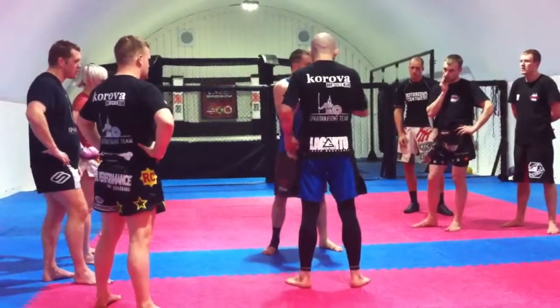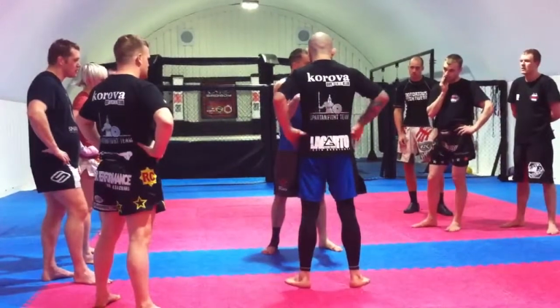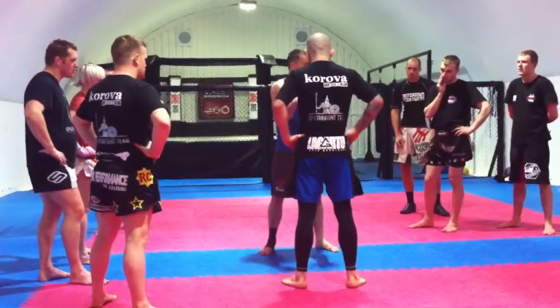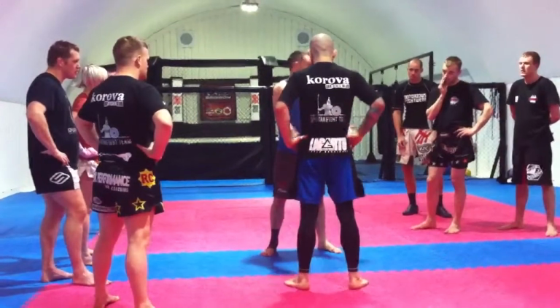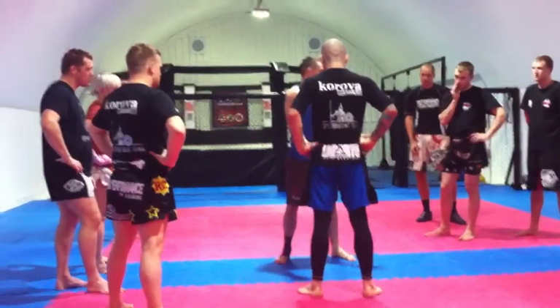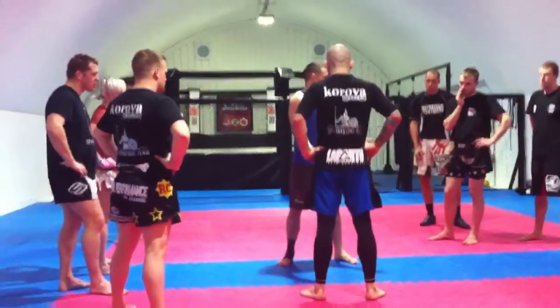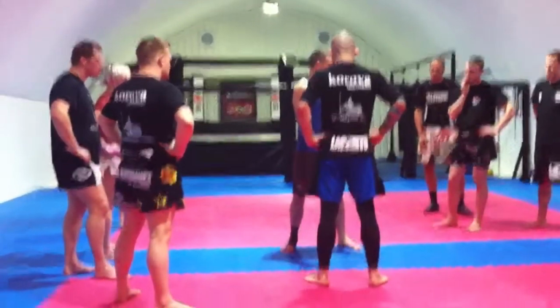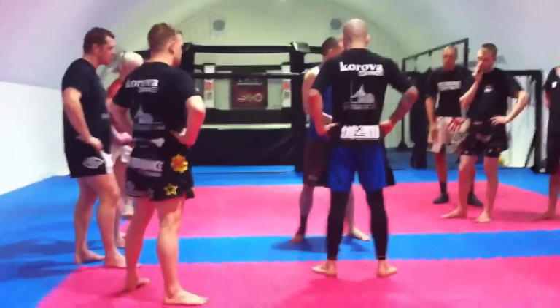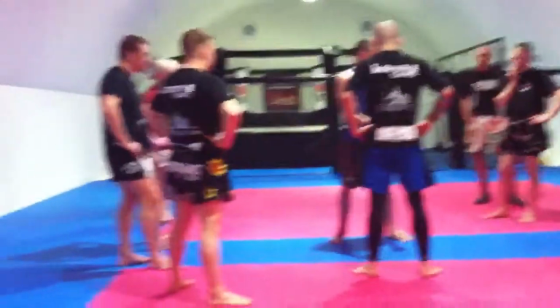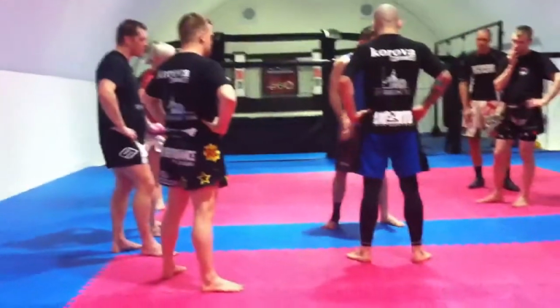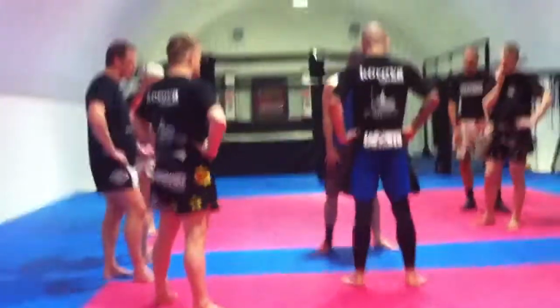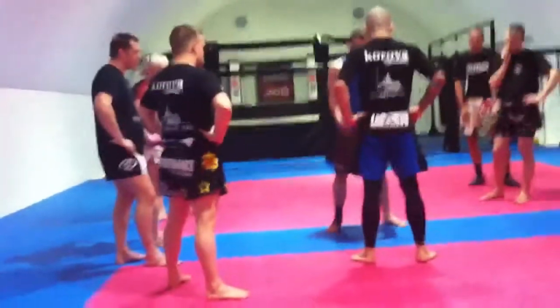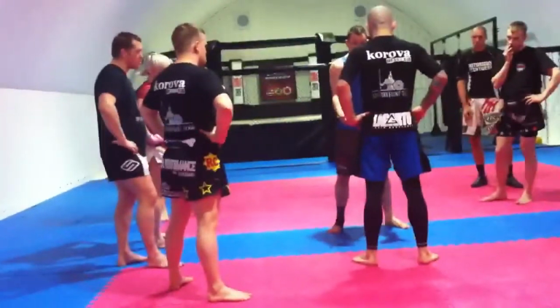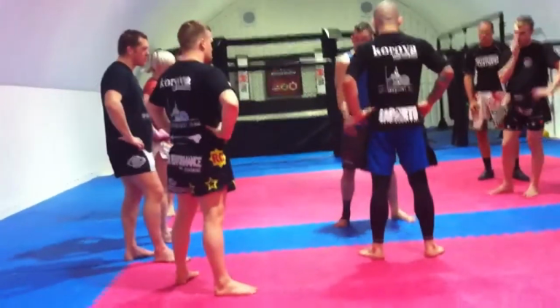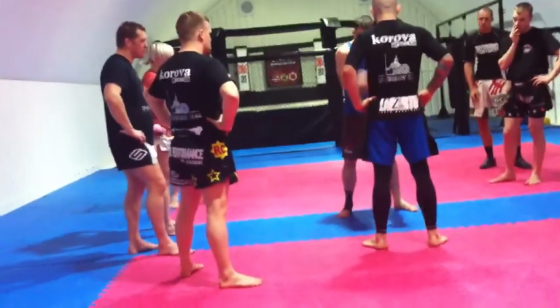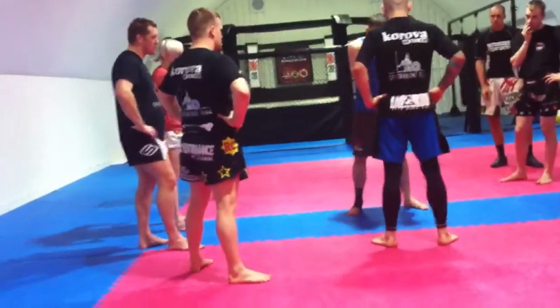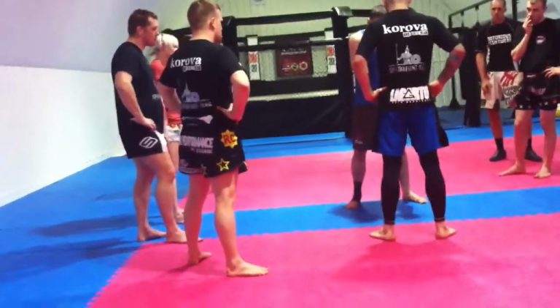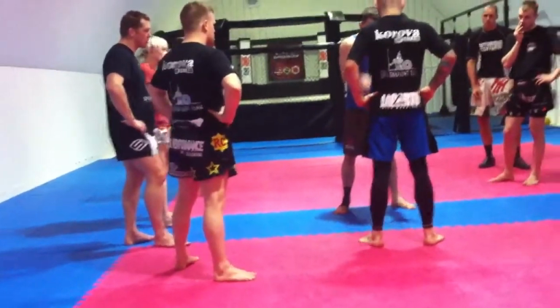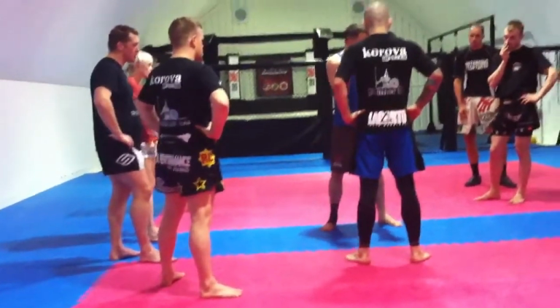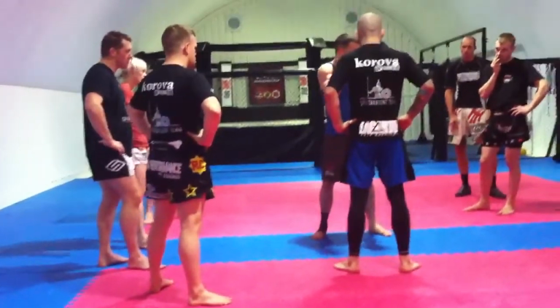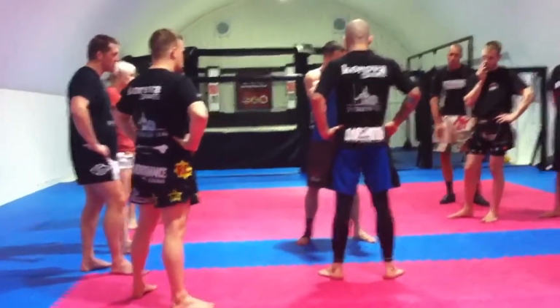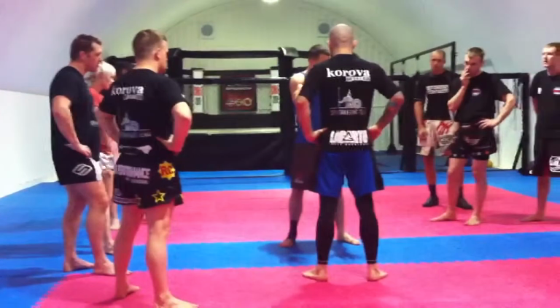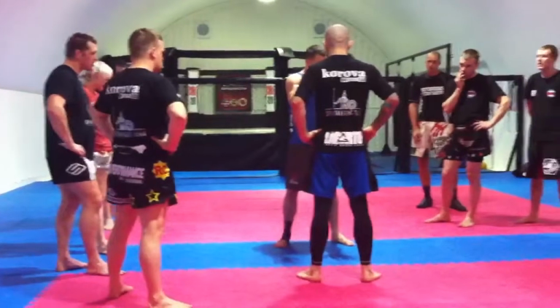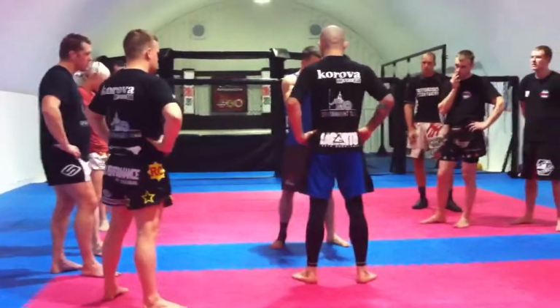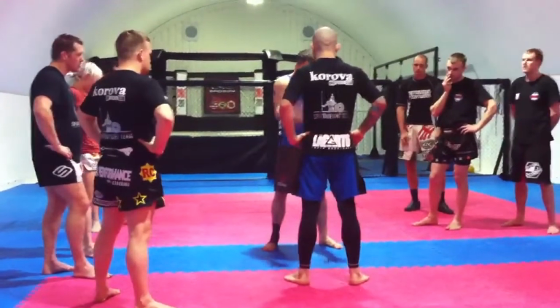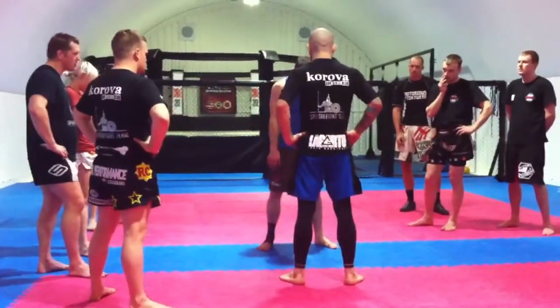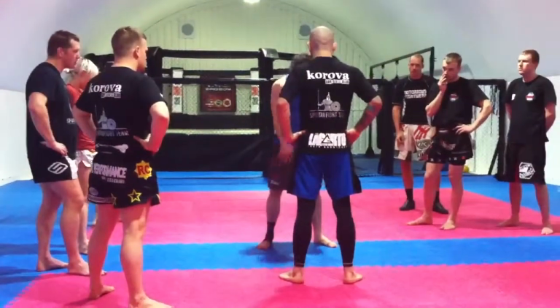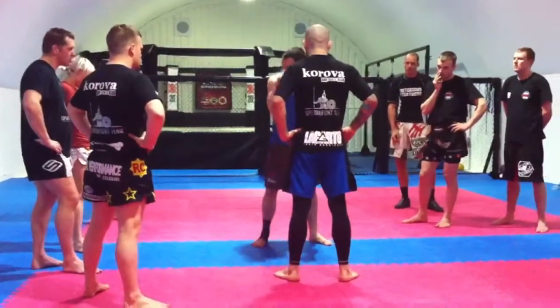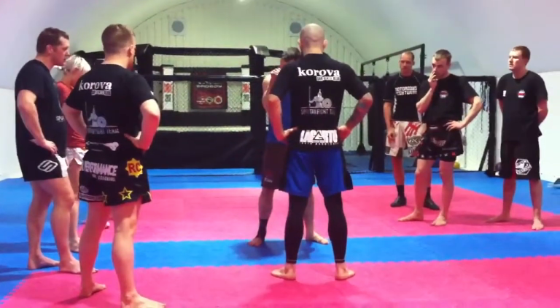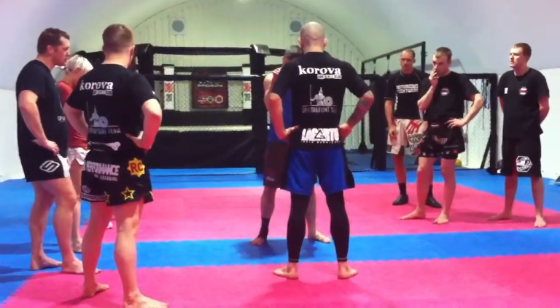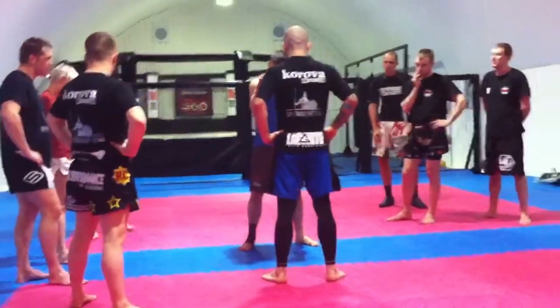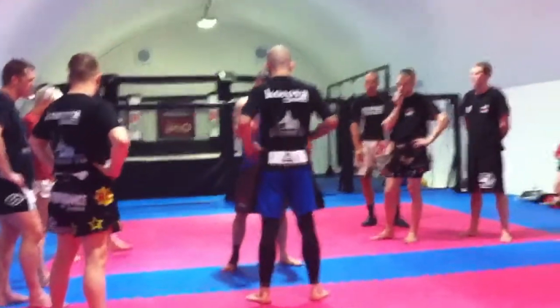In general in martial arts, if done properly, the idea of keeping your elbows in applies all the time — Jits, boxing, clinching, elbows in. Think of it as weak T-Rex arms — that's the reference for keeping those elbows tight.